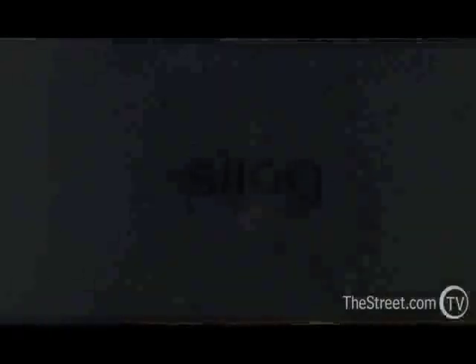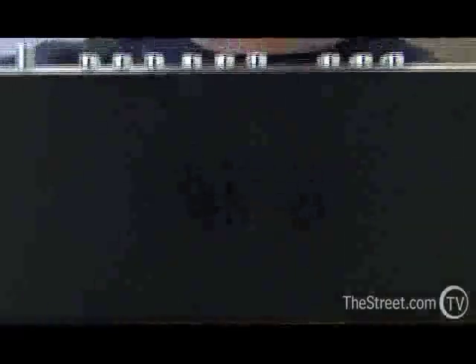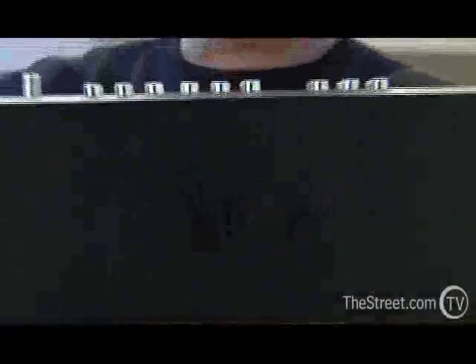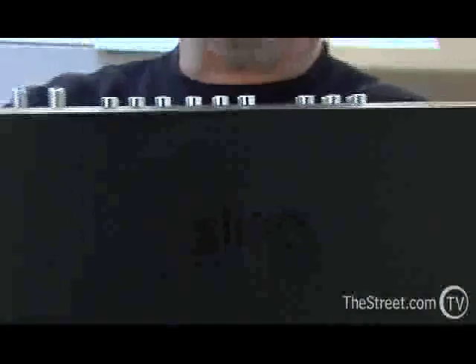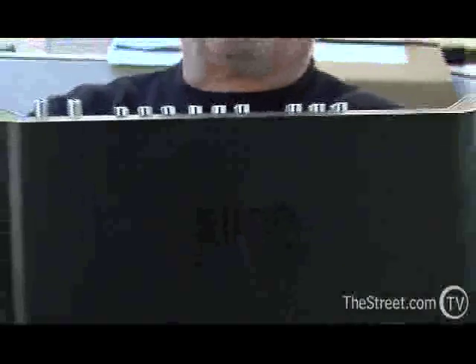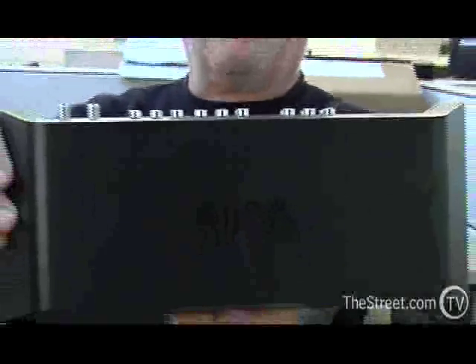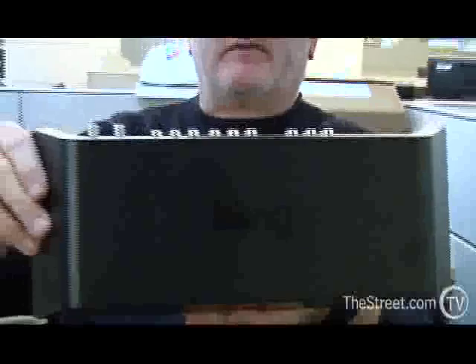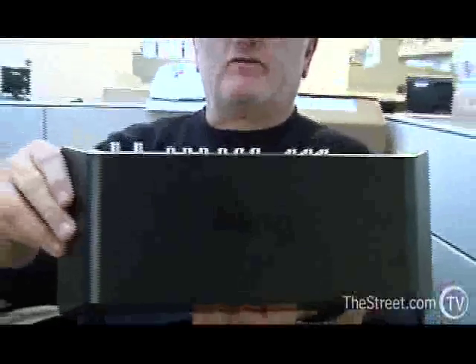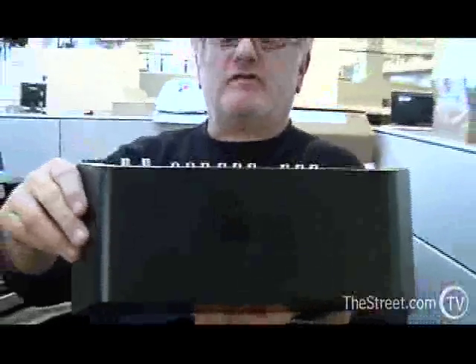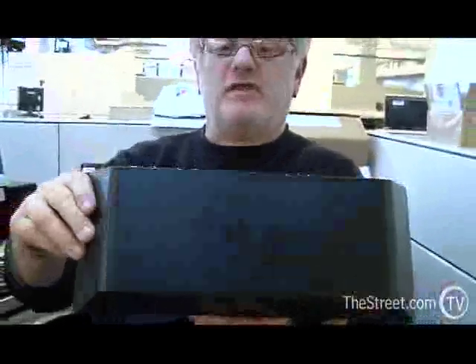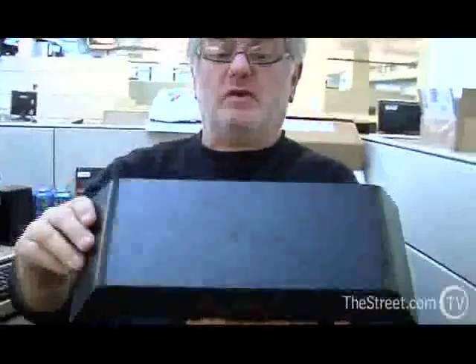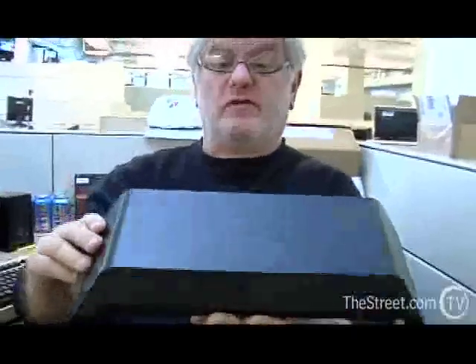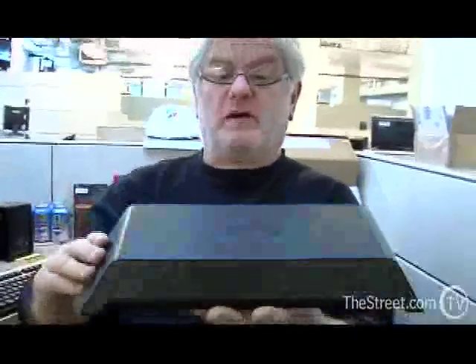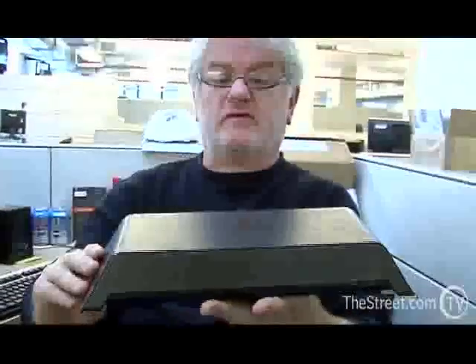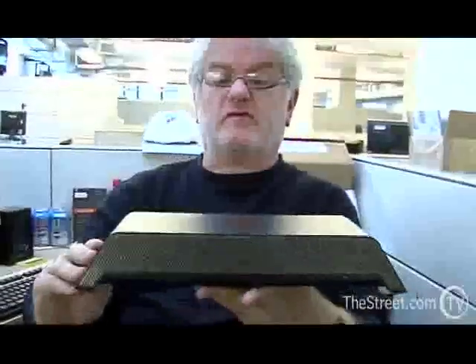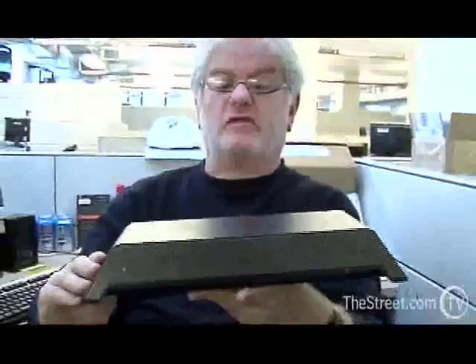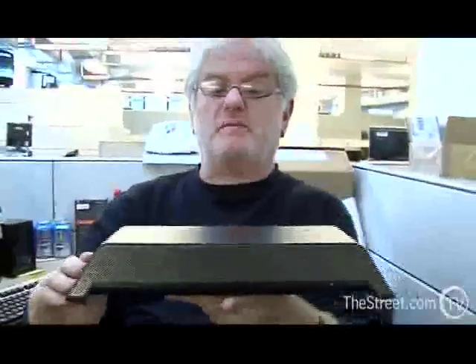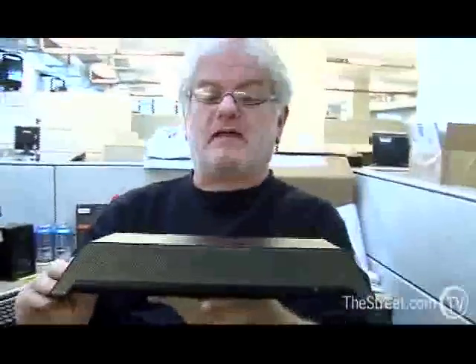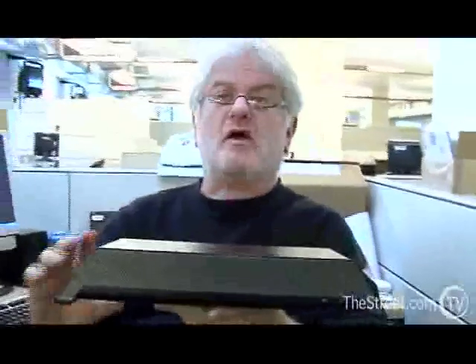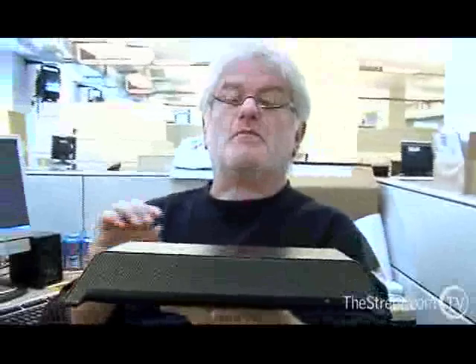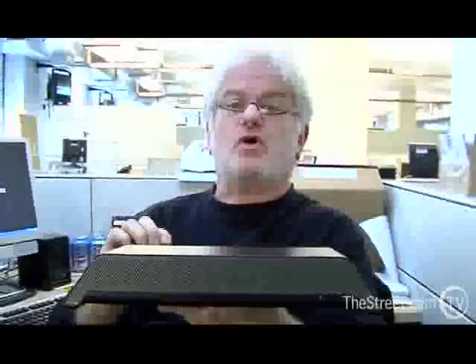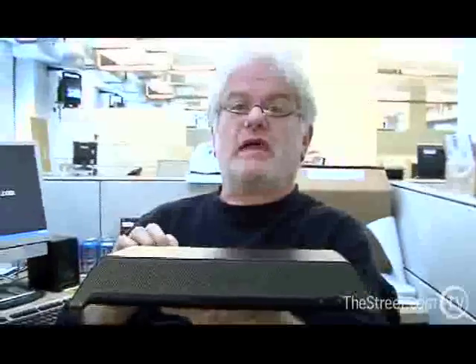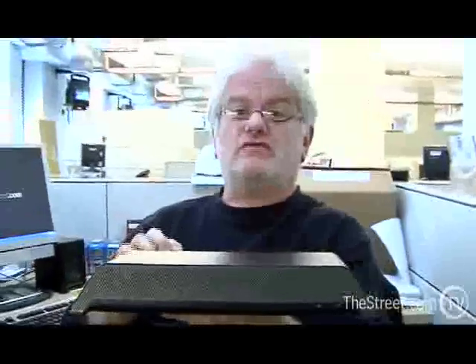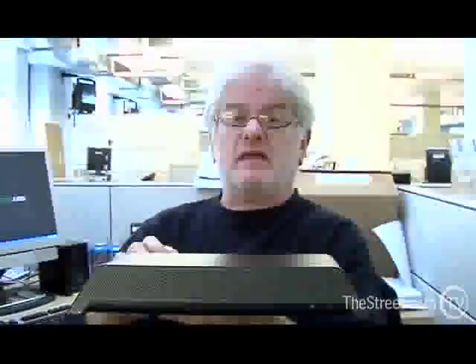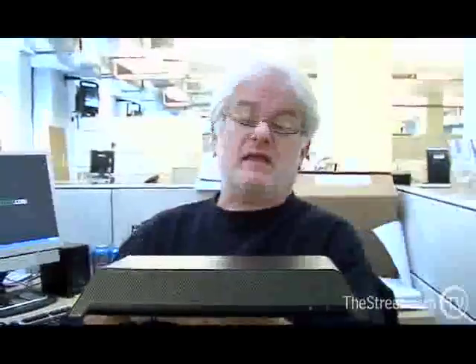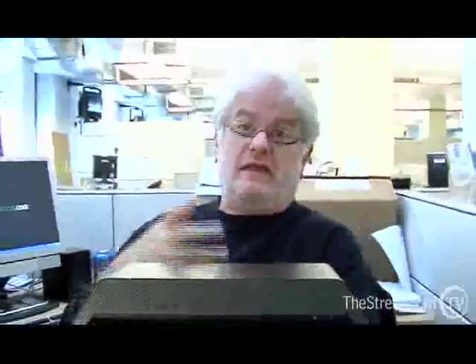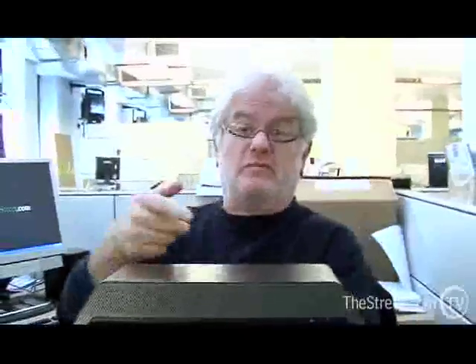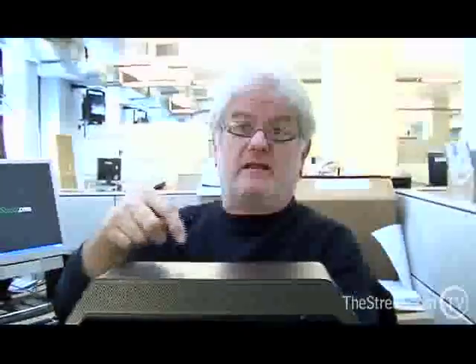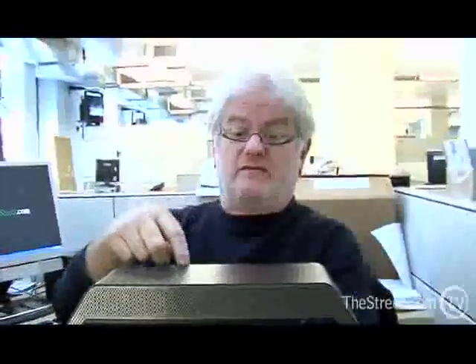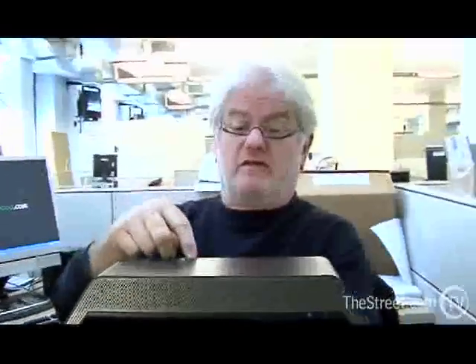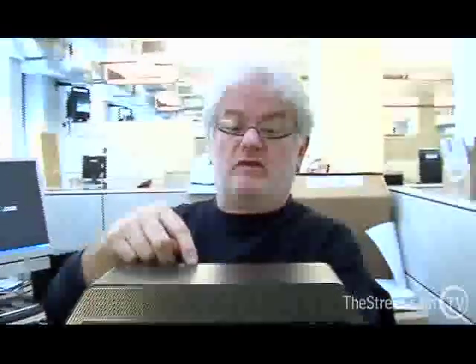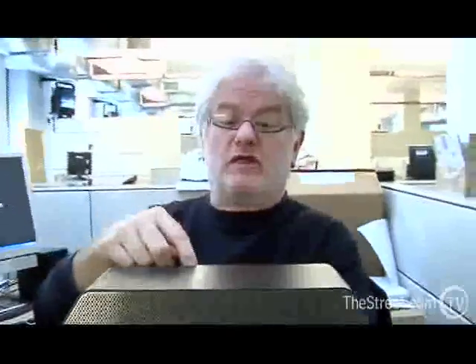This is a Slingbox — actually, it's the newest Slingbox. It's the Slingbox Pro HD. As you might guess, it does HD.